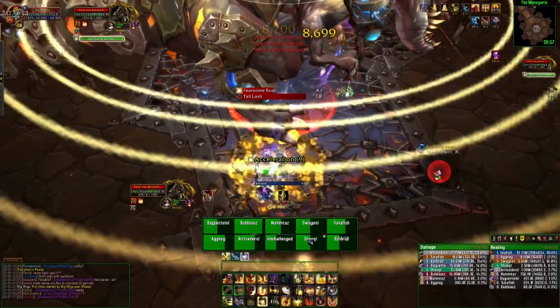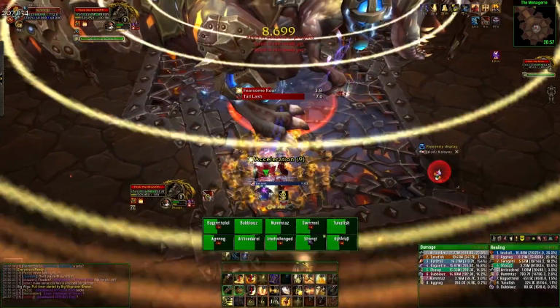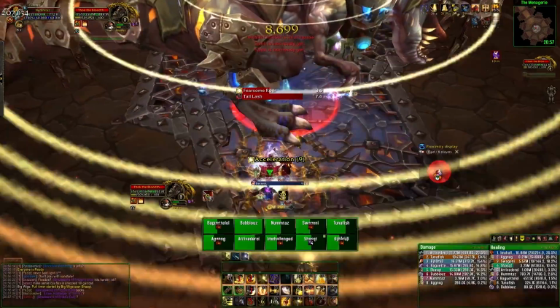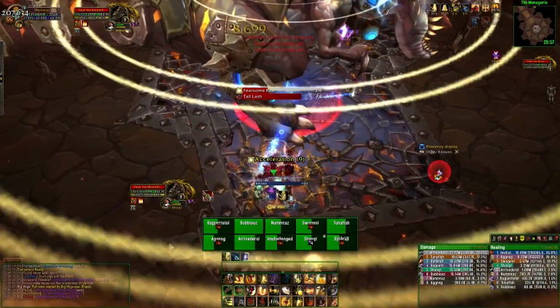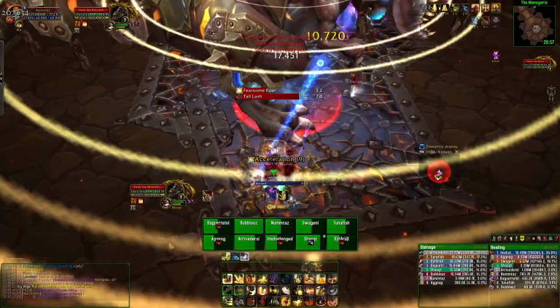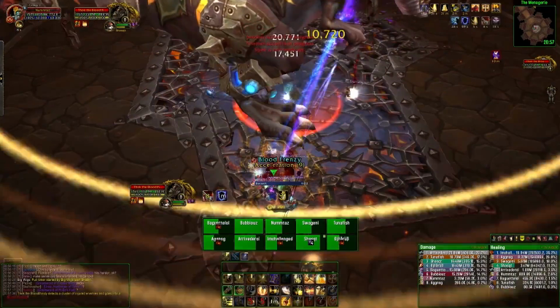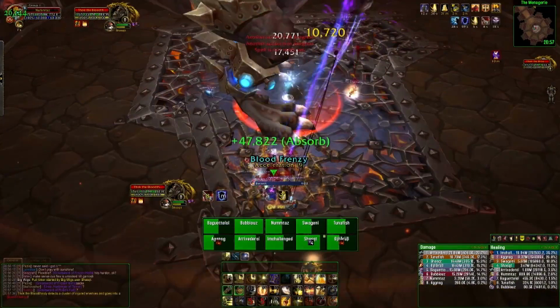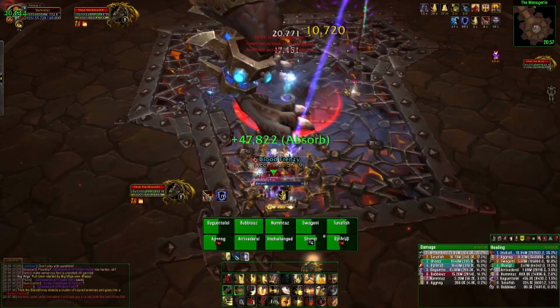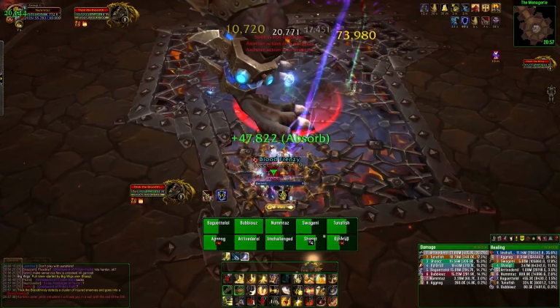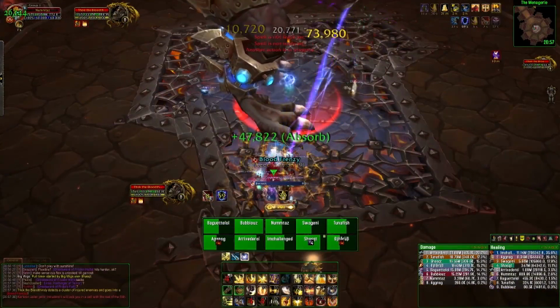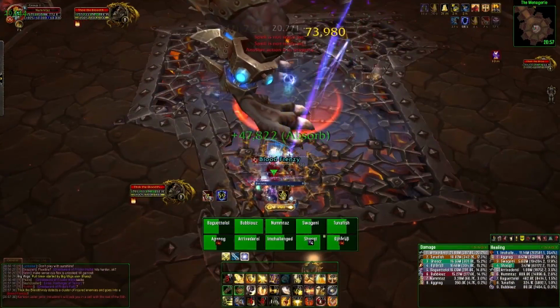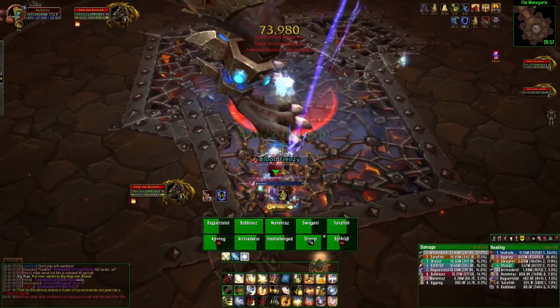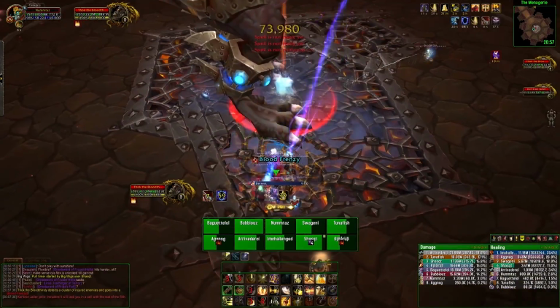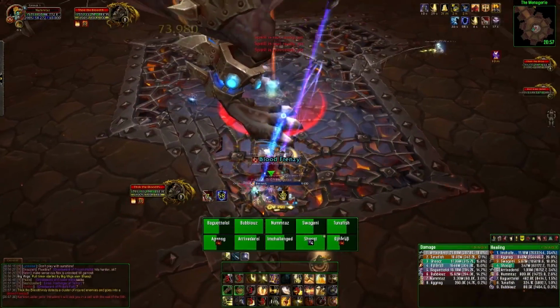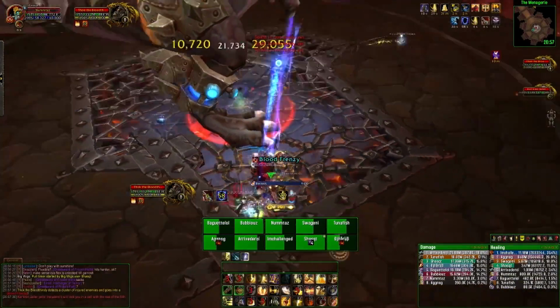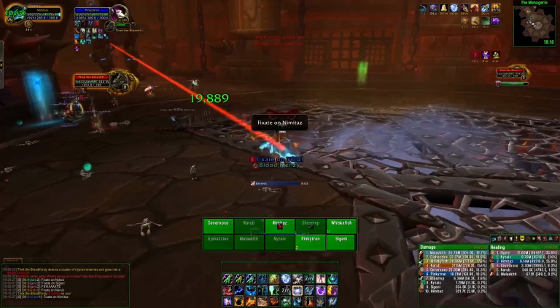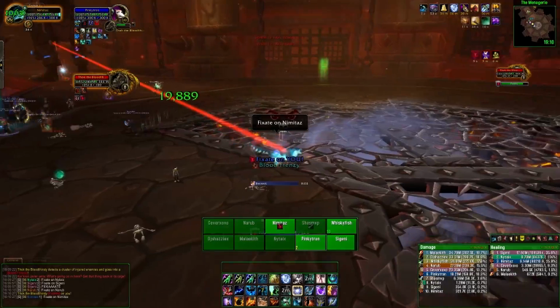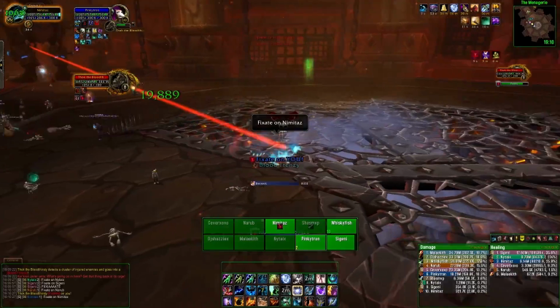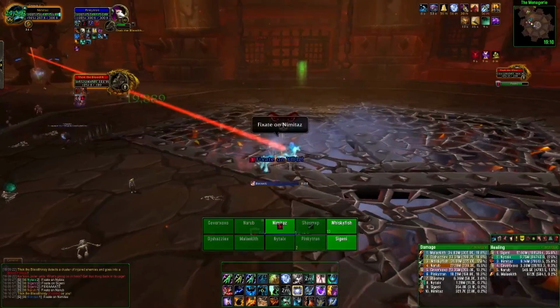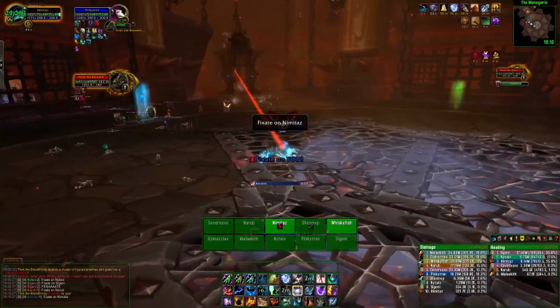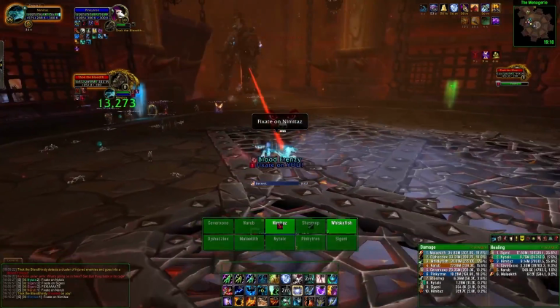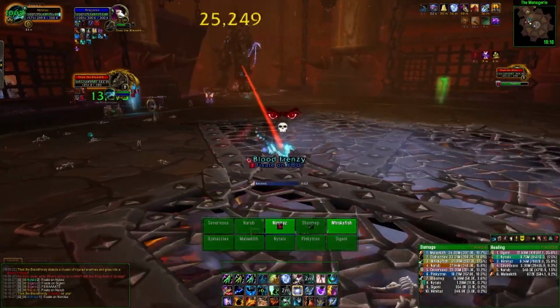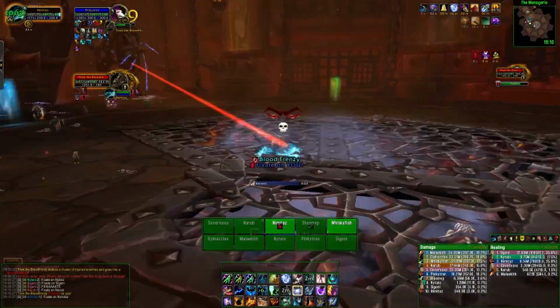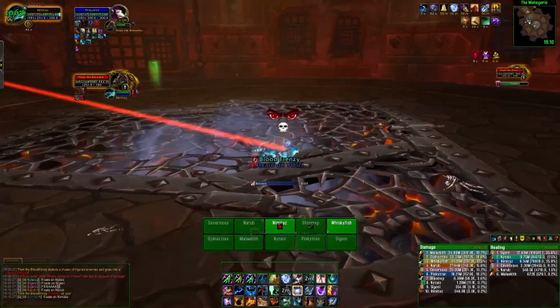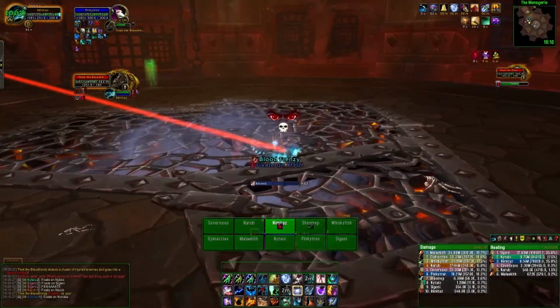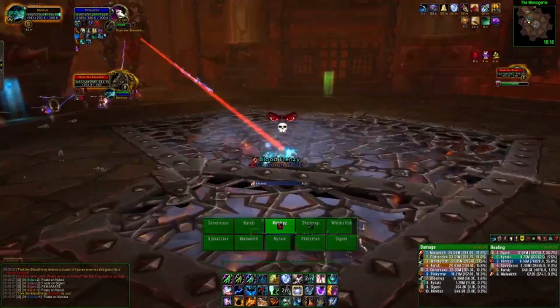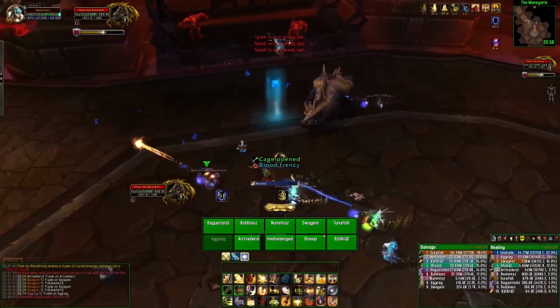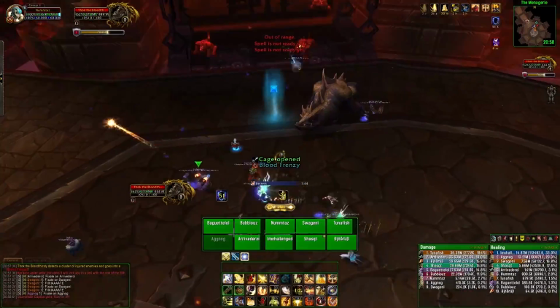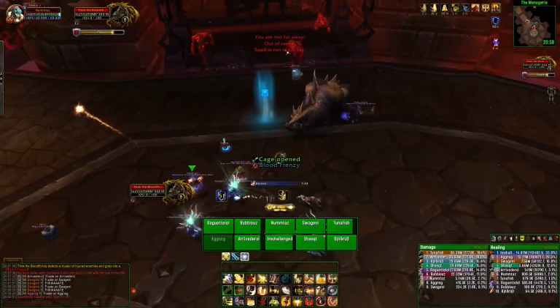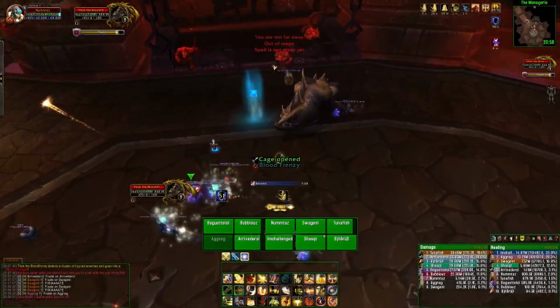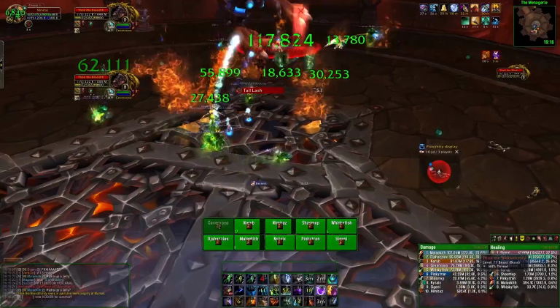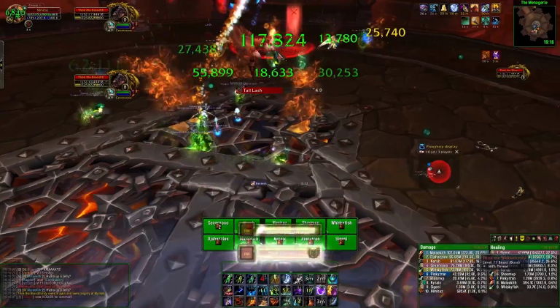Thok the Bloodthirsty: Phase 1, stack up and heal until you can heal no more. Phase 2, kite the dinosaur and move out of its way — when he gets too fast, open up a prison. Rinse and repeat.